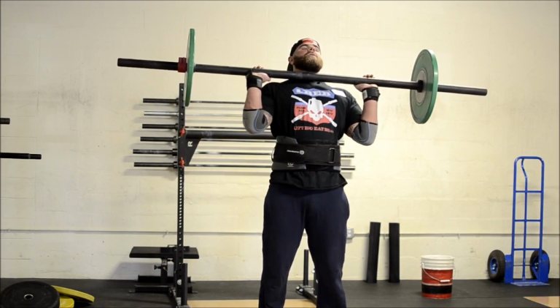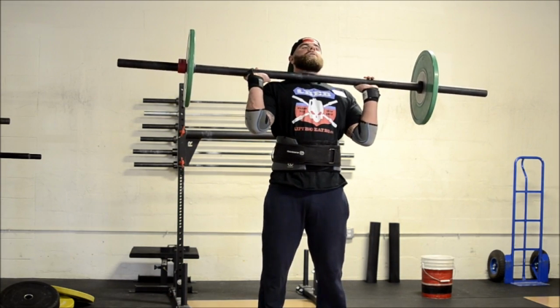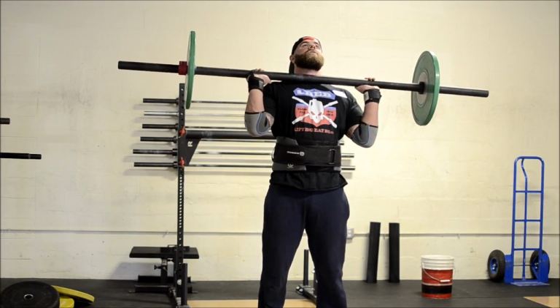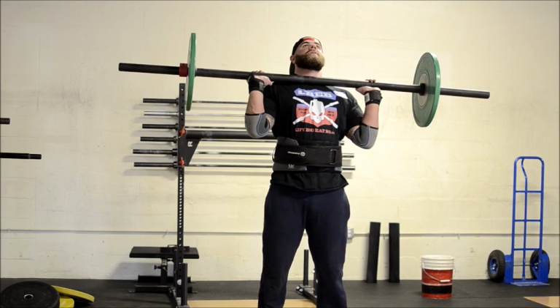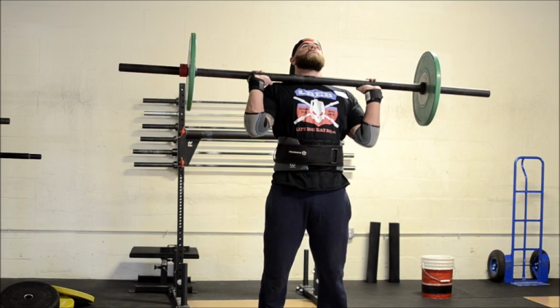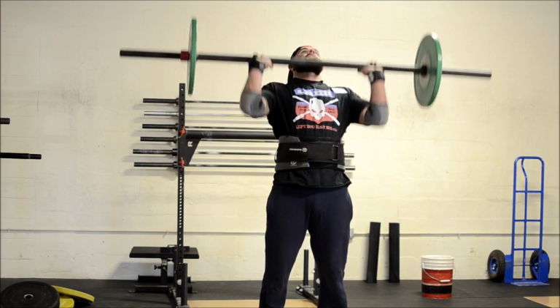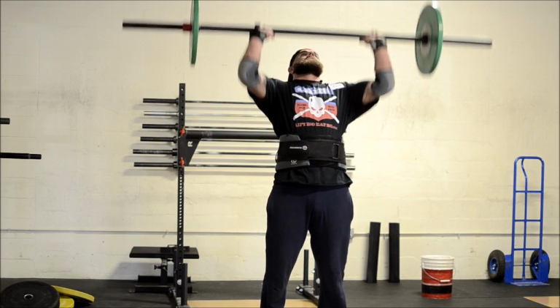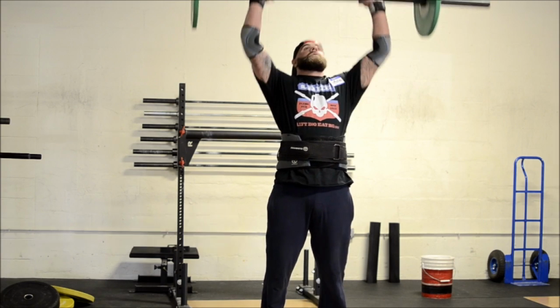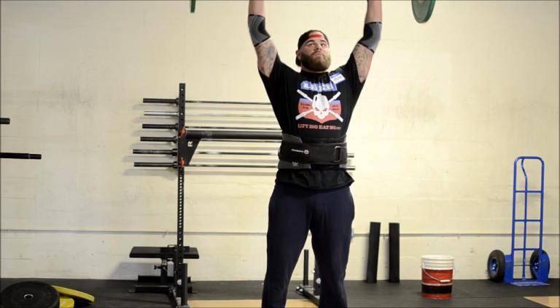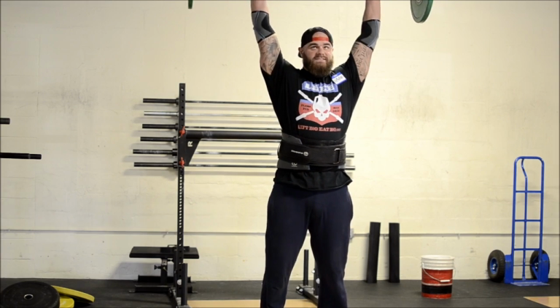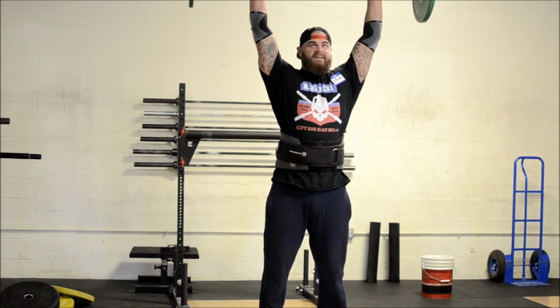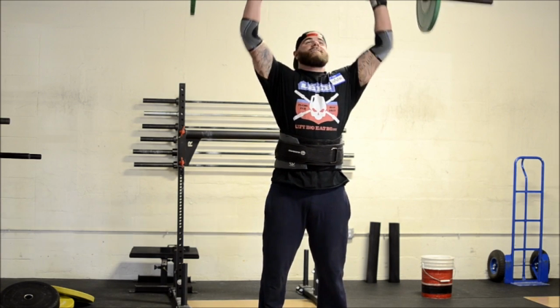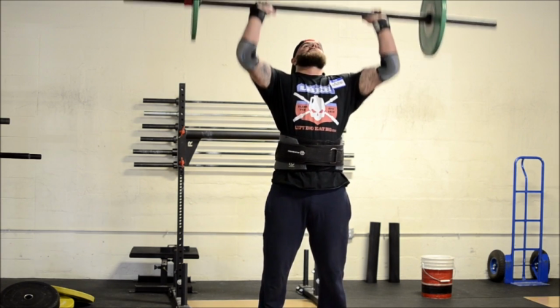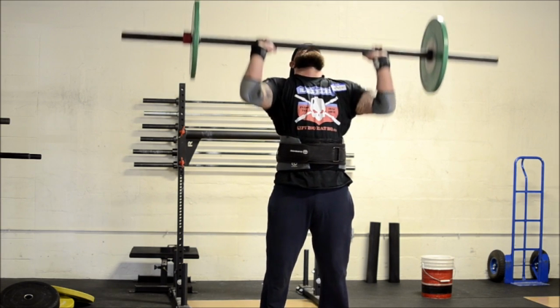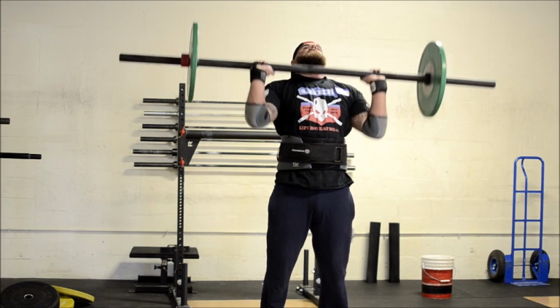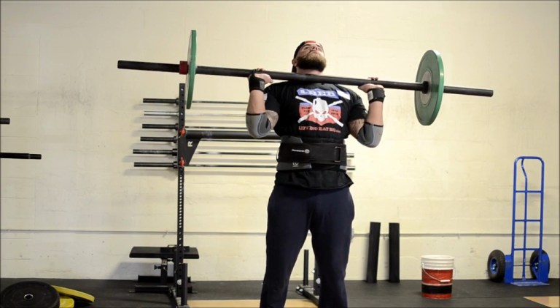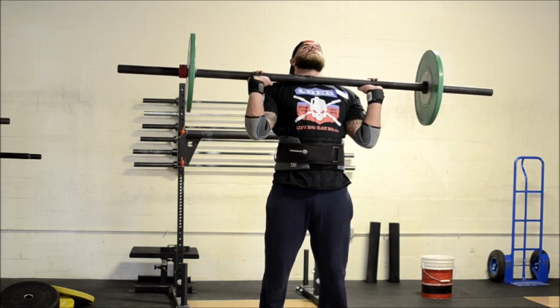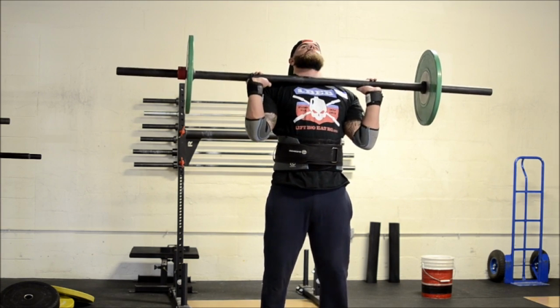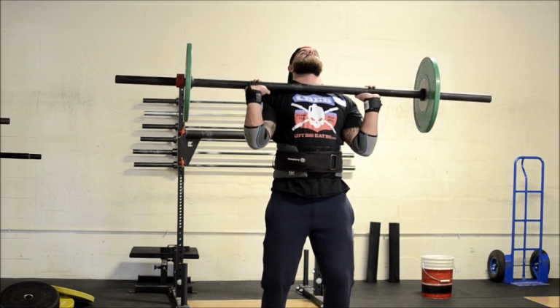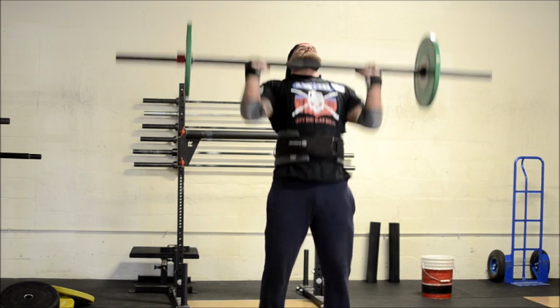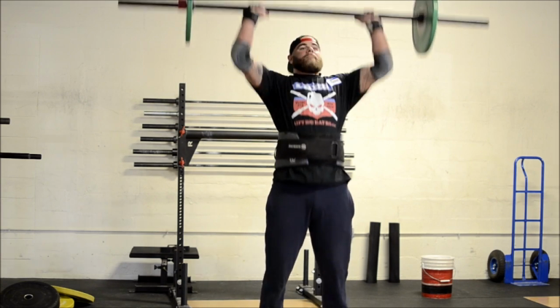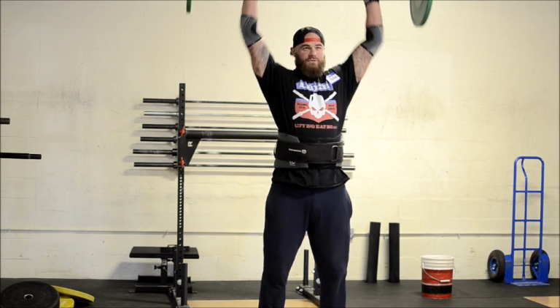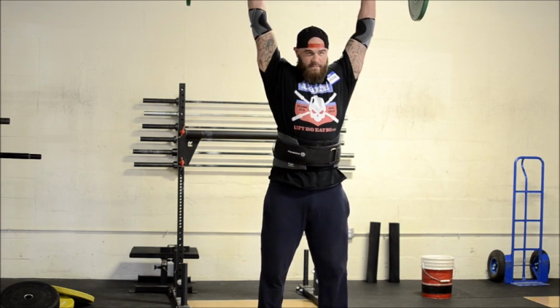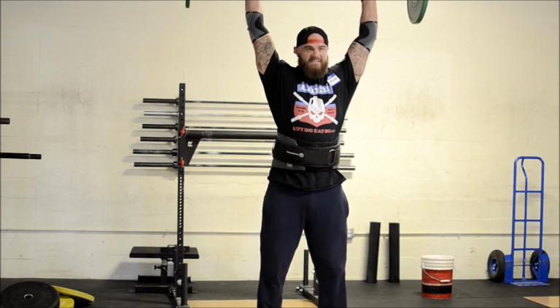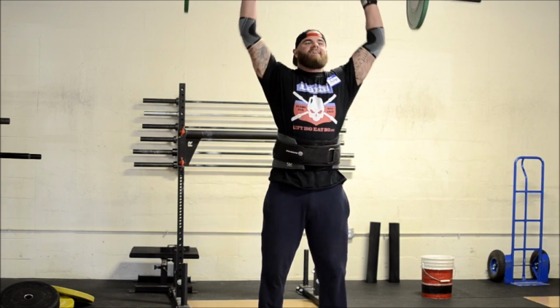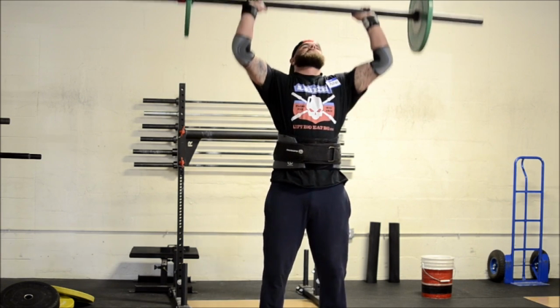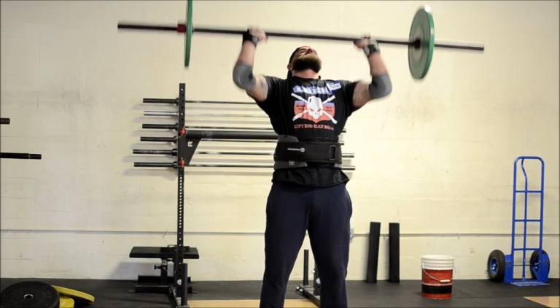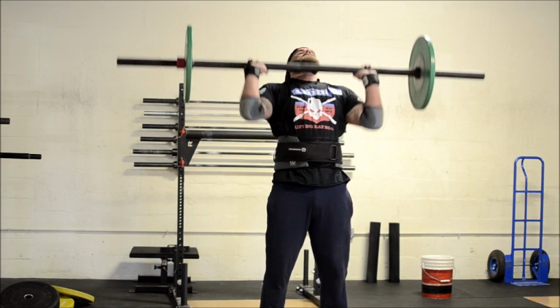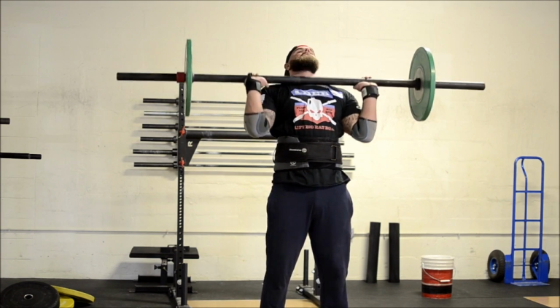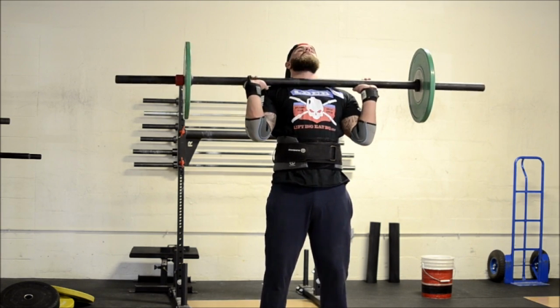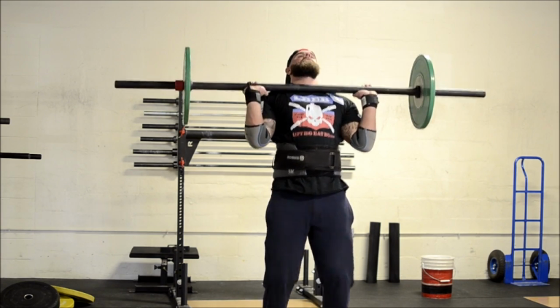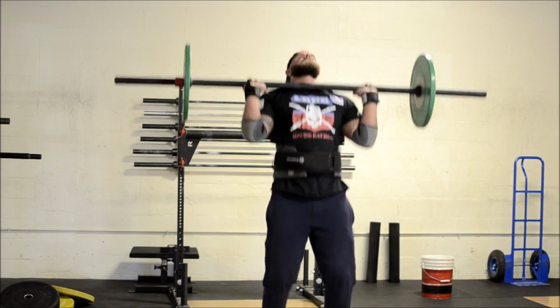So again, we're going to row it, hand over, and then from here you can press it, push press it, or jerk it.